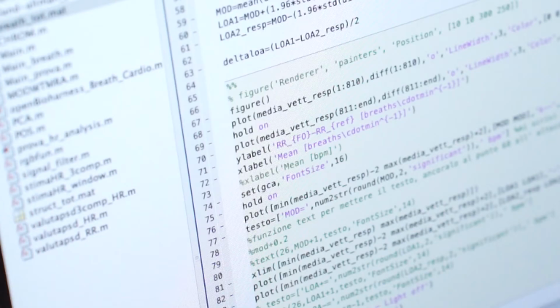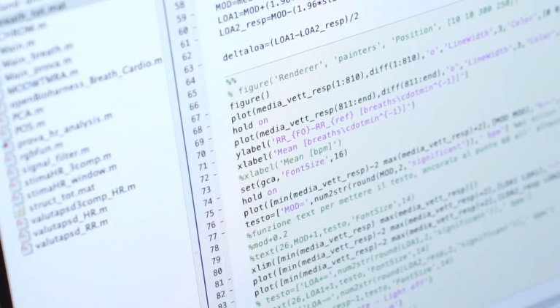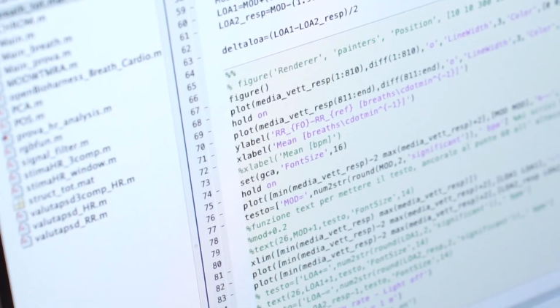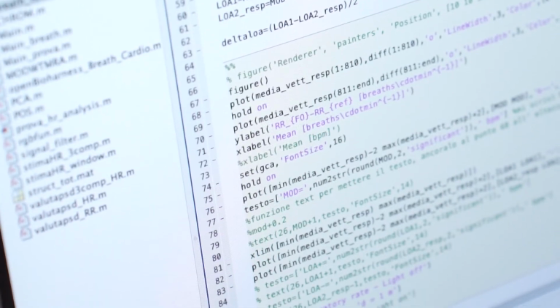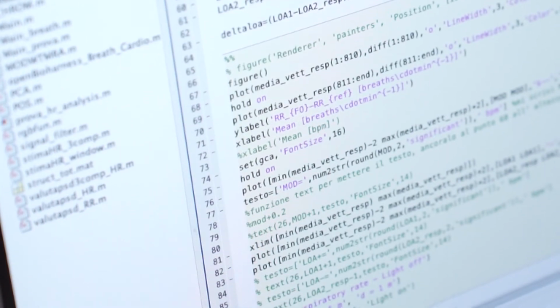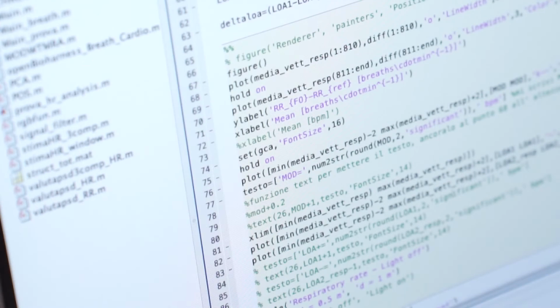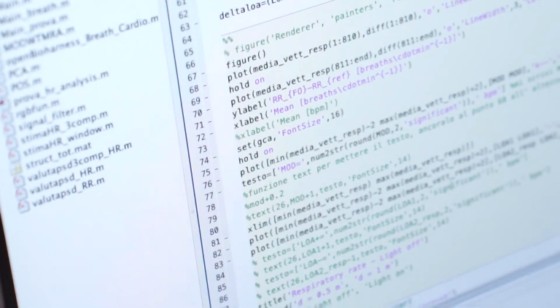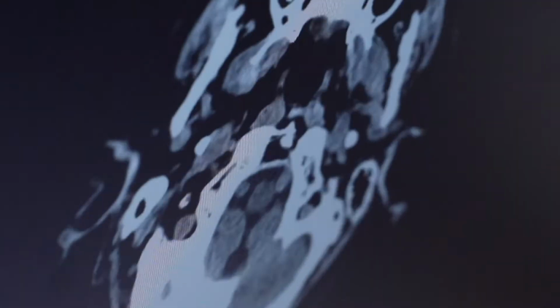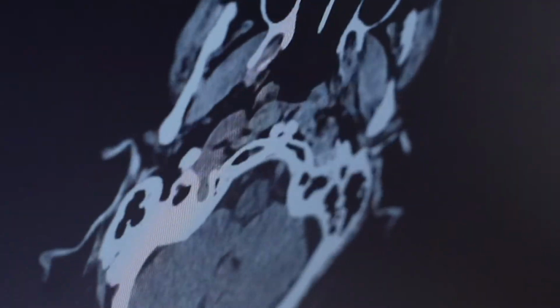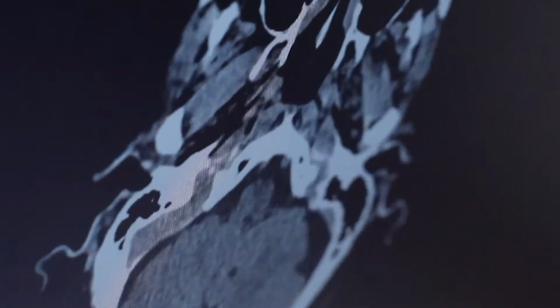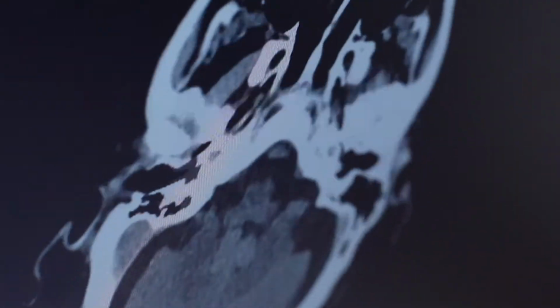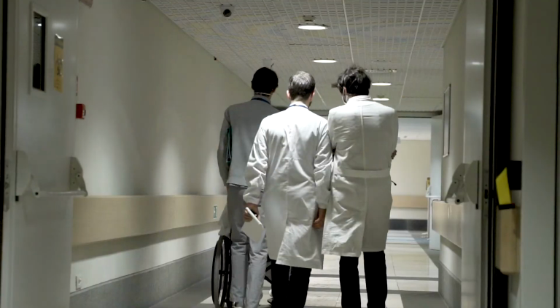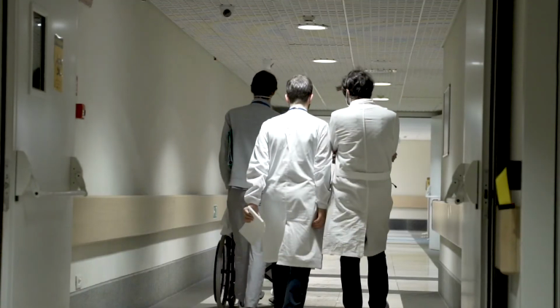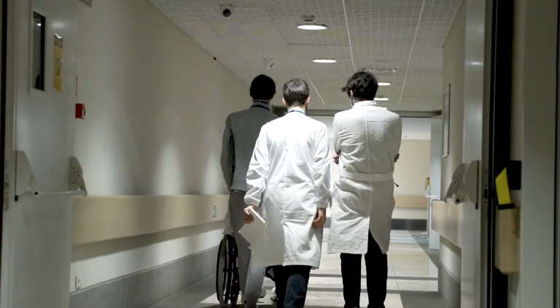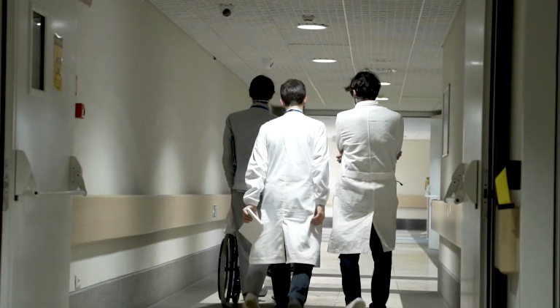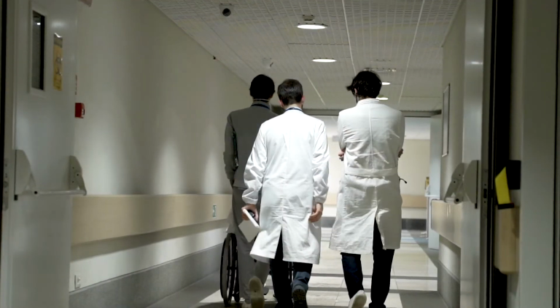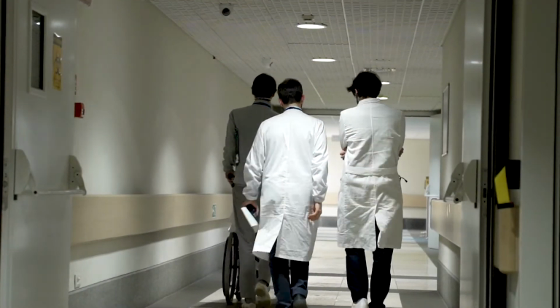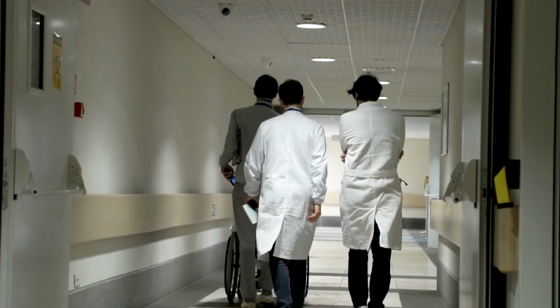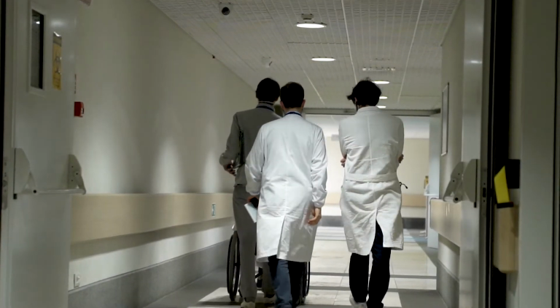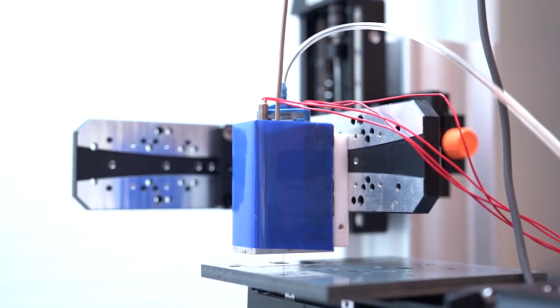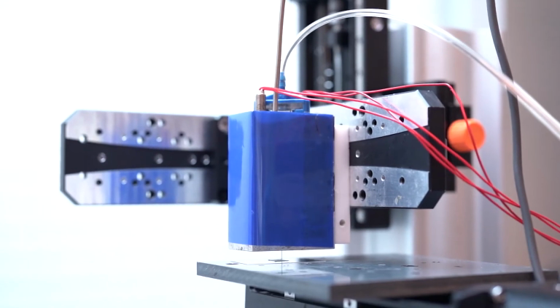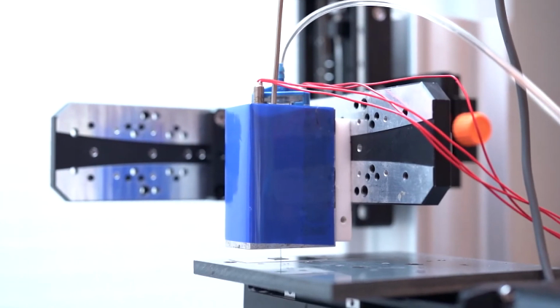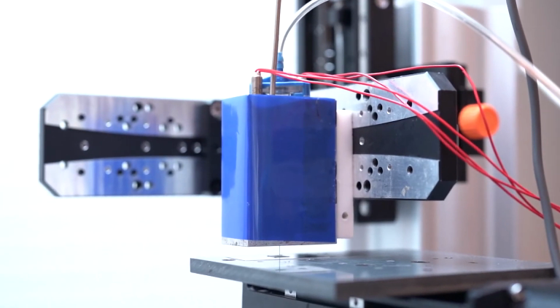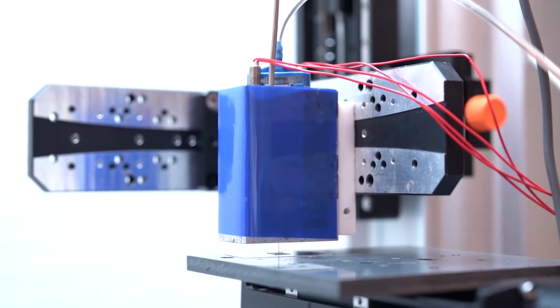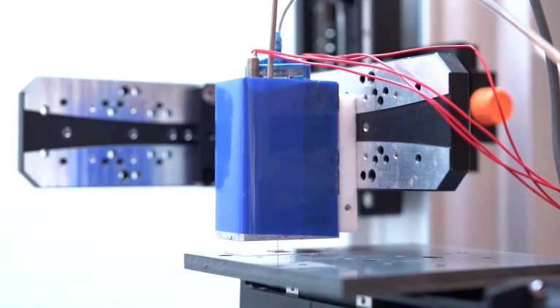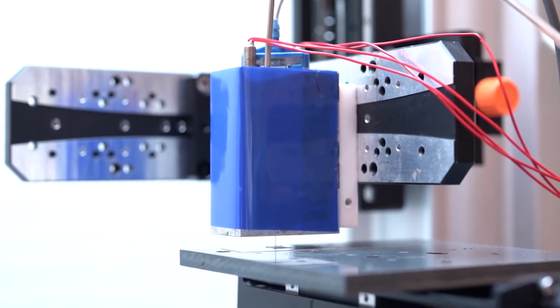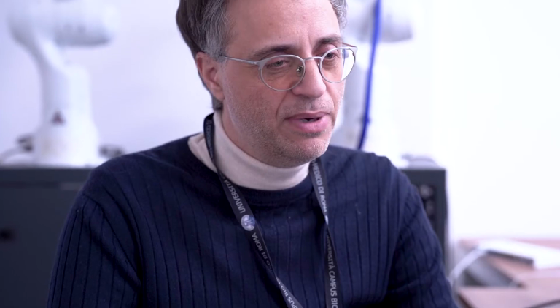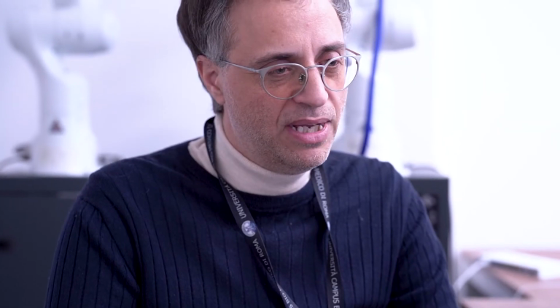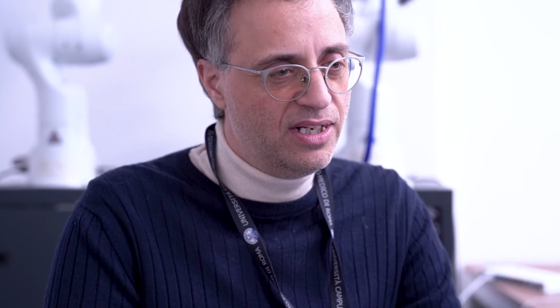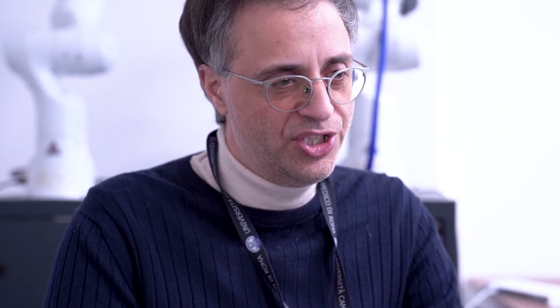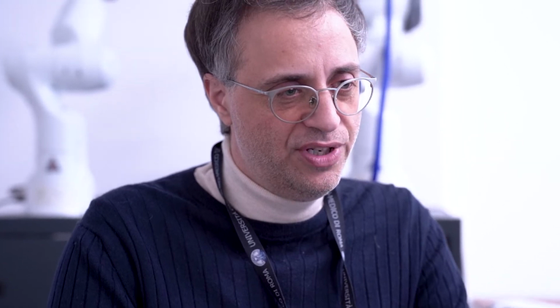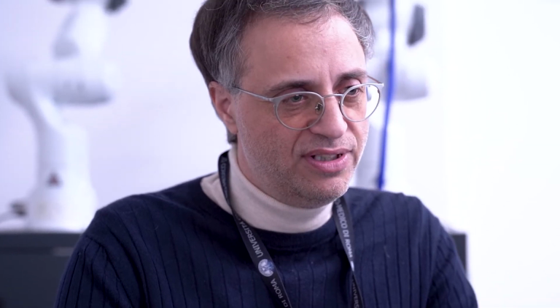At the end of the MD course, with 30 credits more, students can receive the bachelor's degree in biomedical engineering.